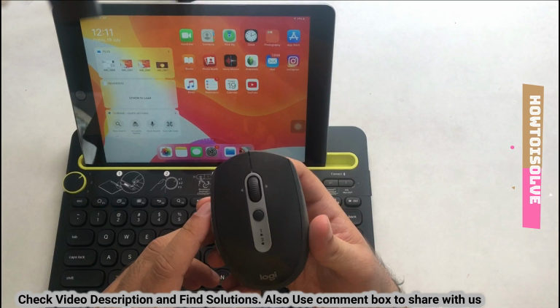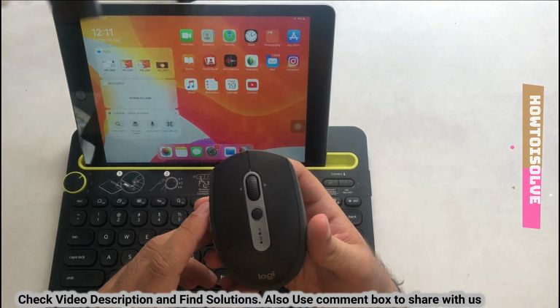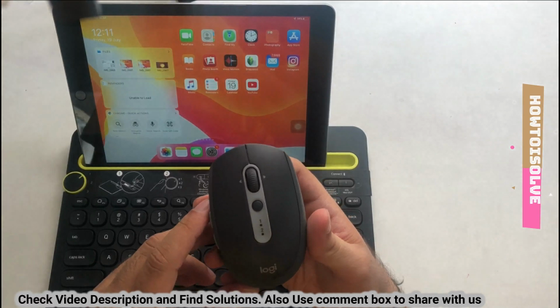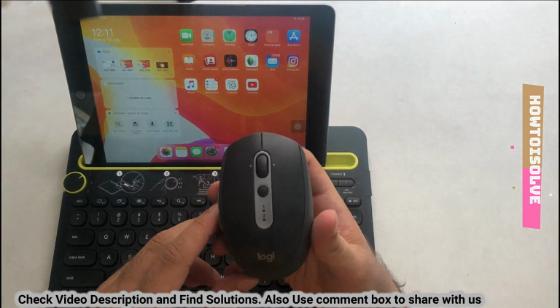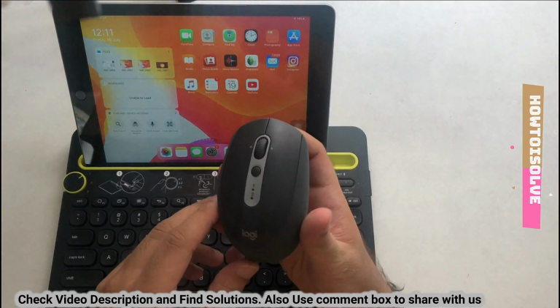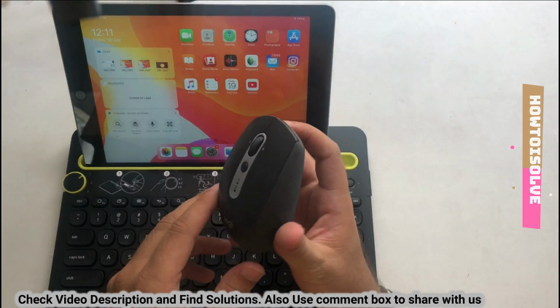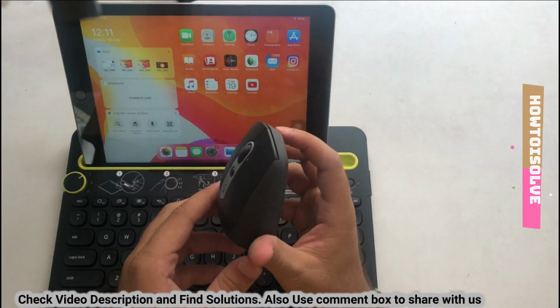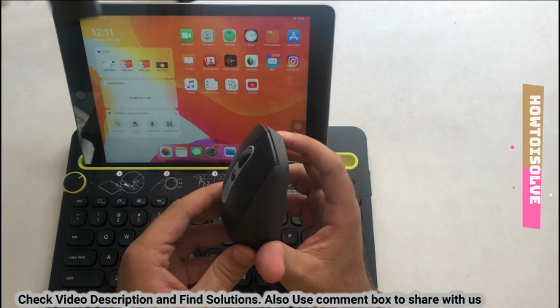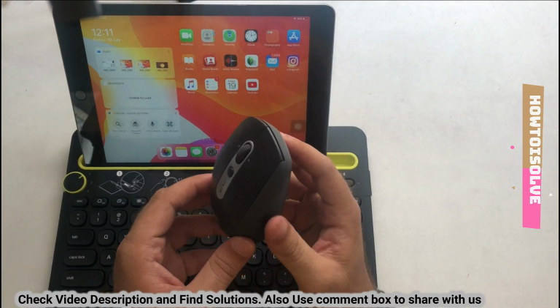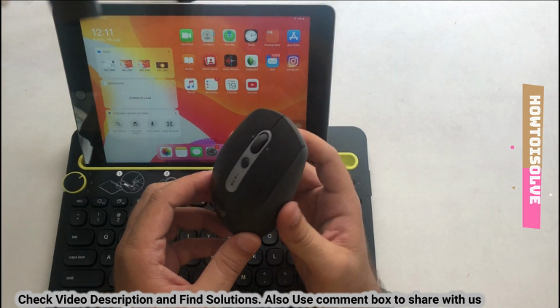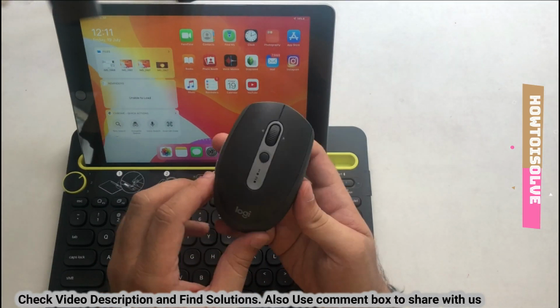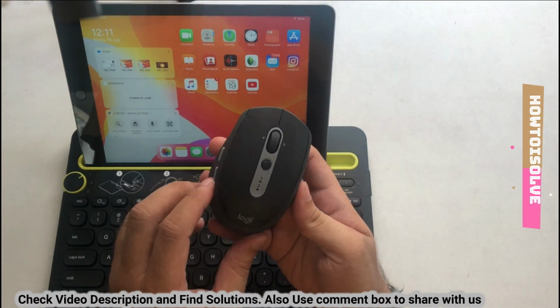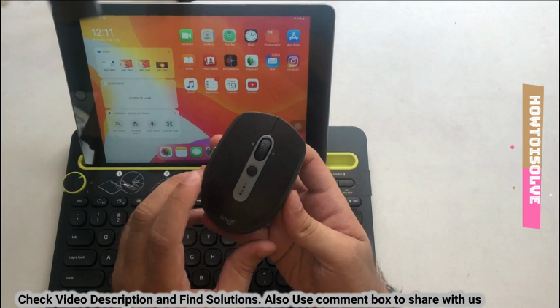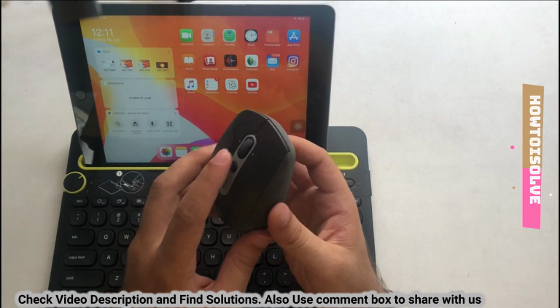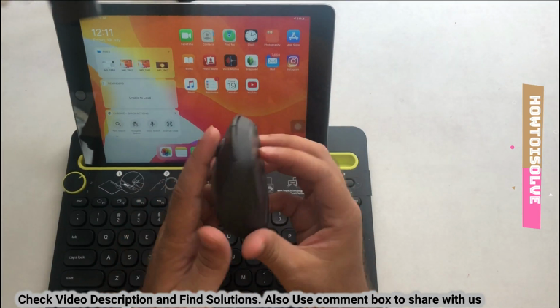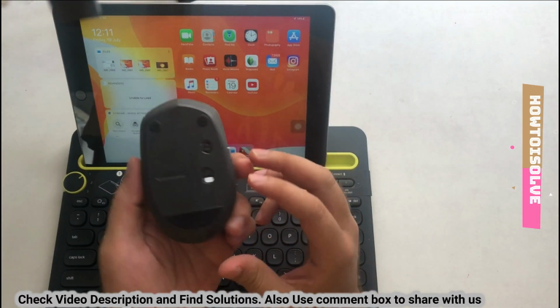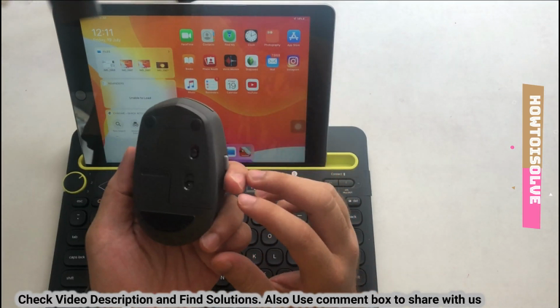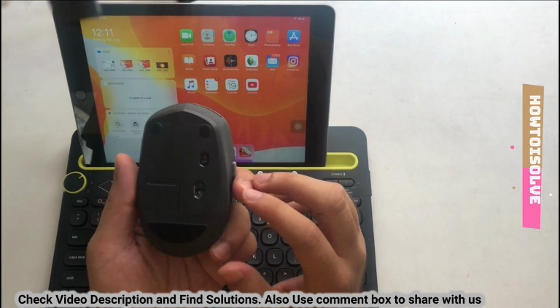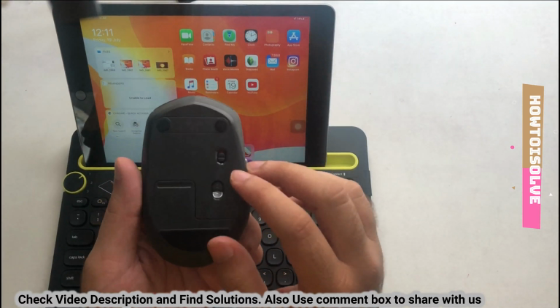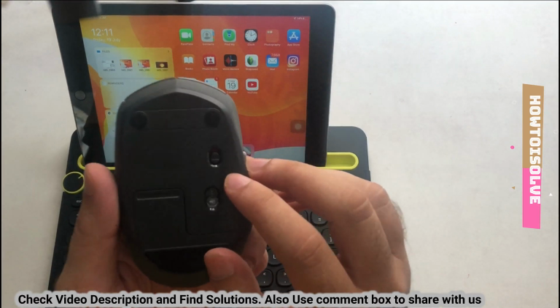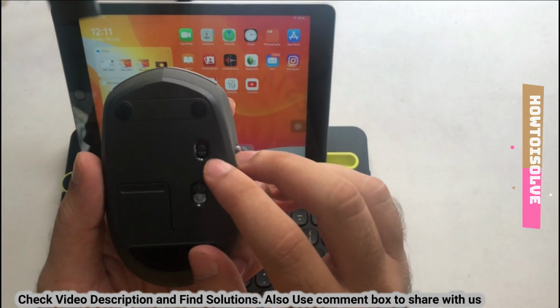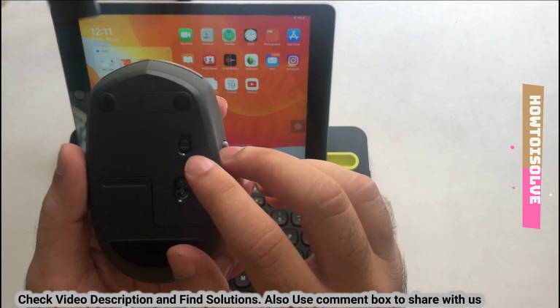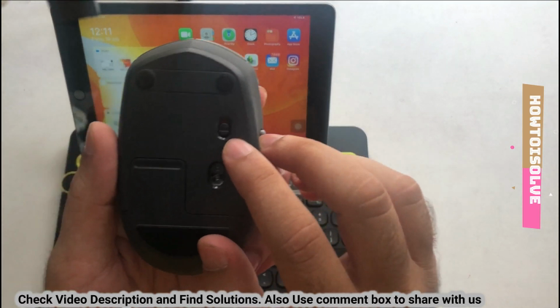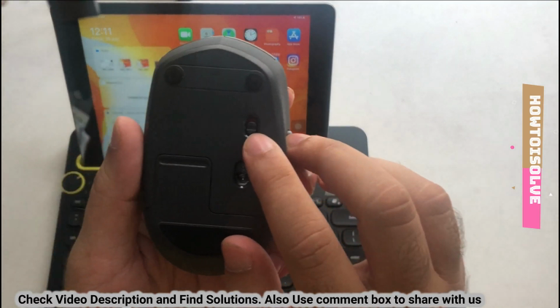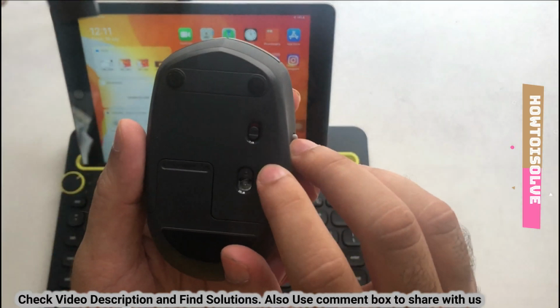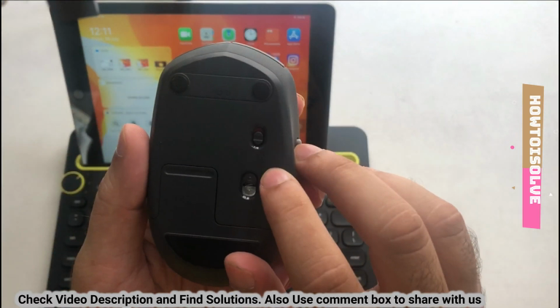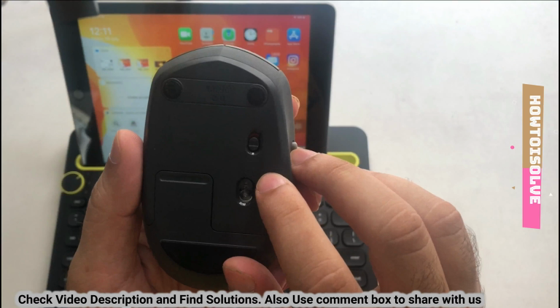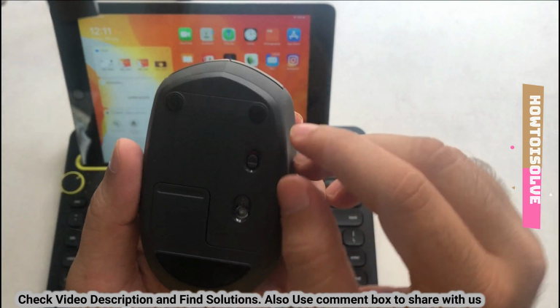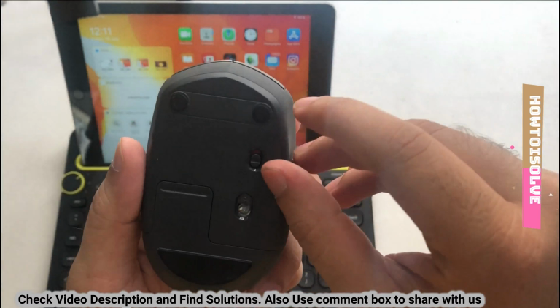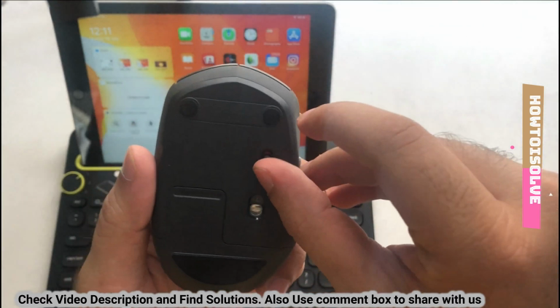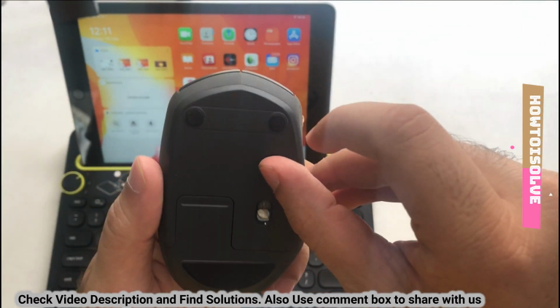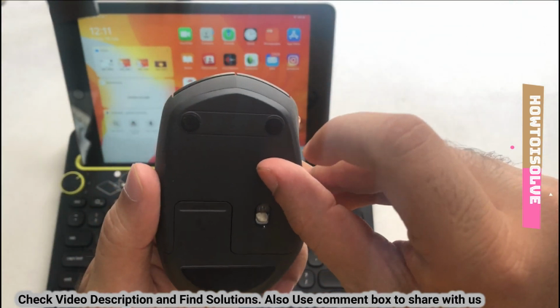First of all, enable or turn on the power on the Bluetooth mouse using the on/off switch at the back of the mouse.